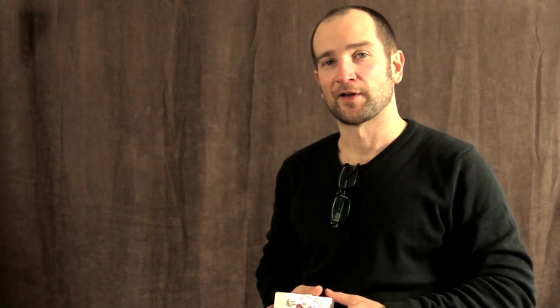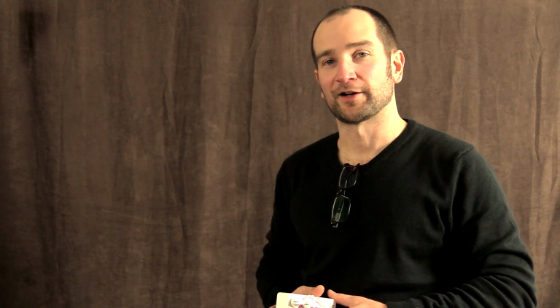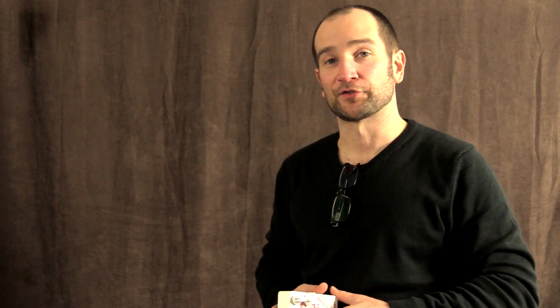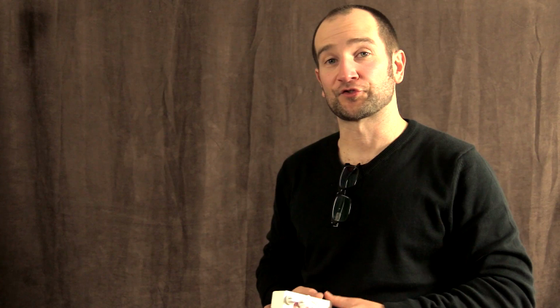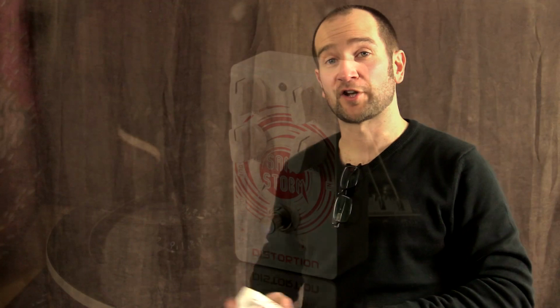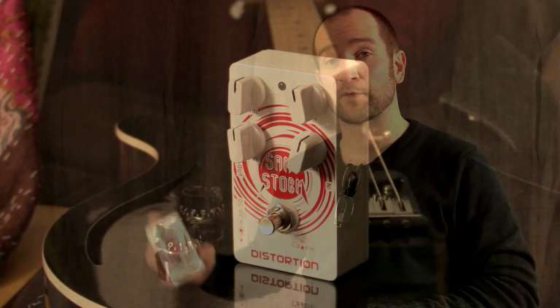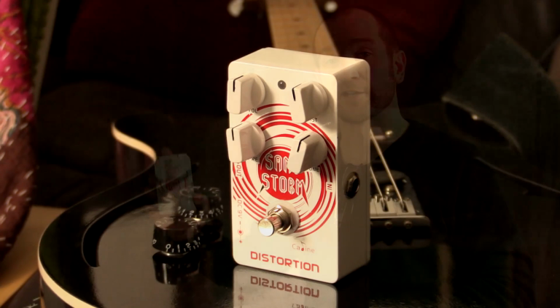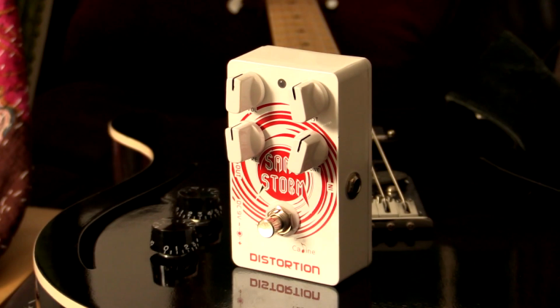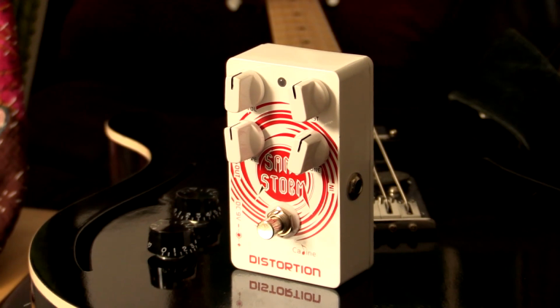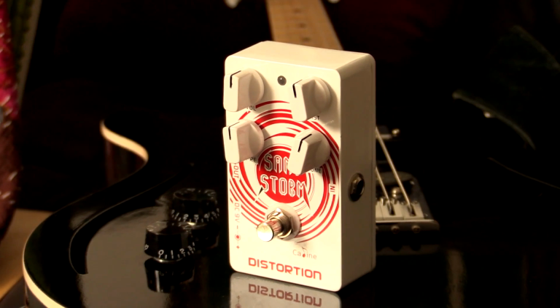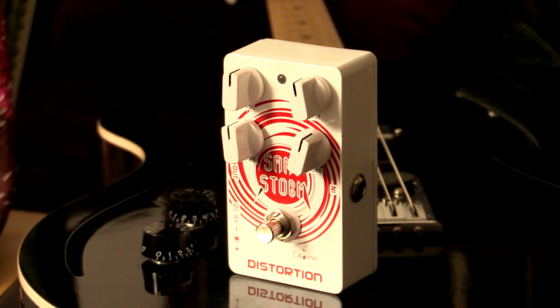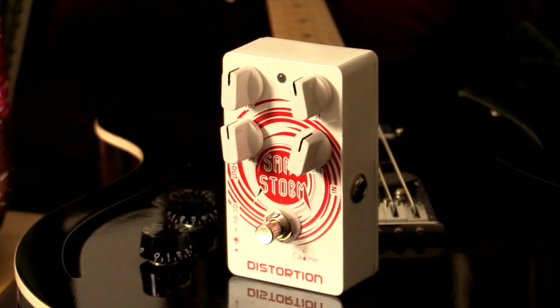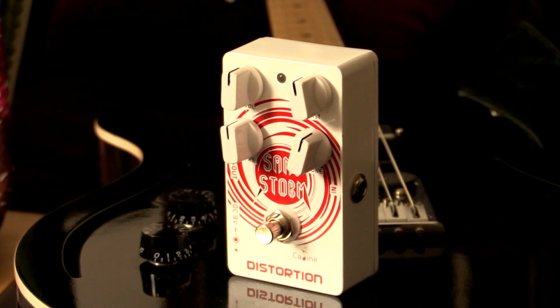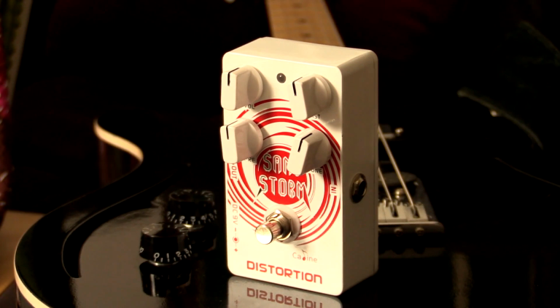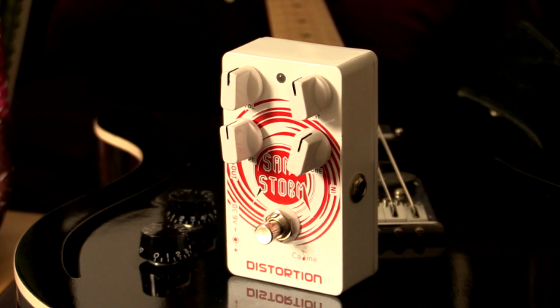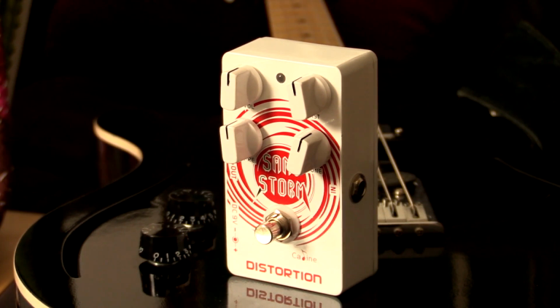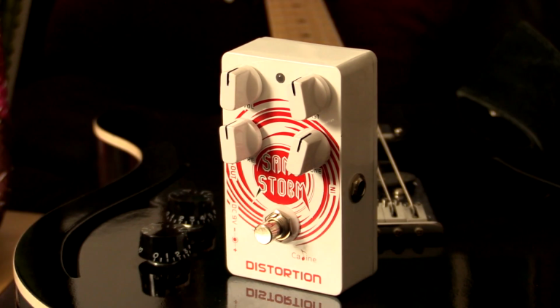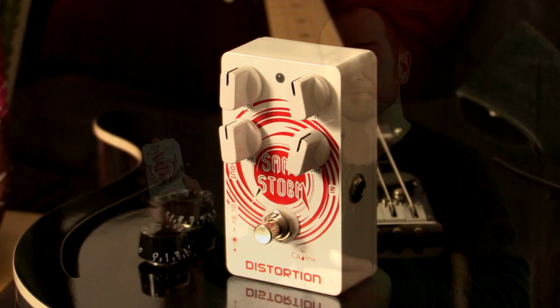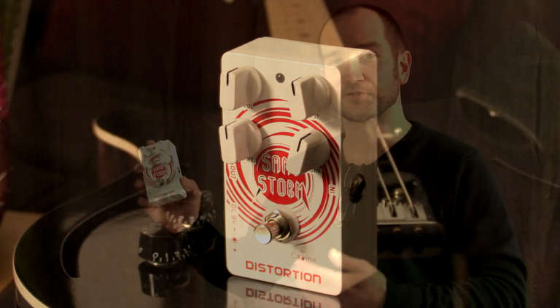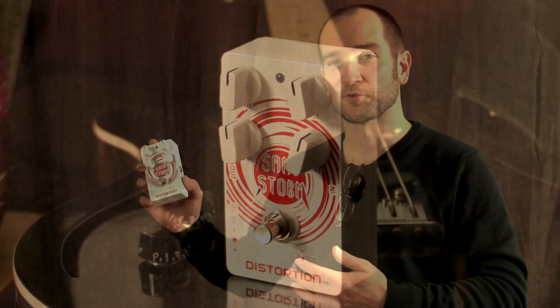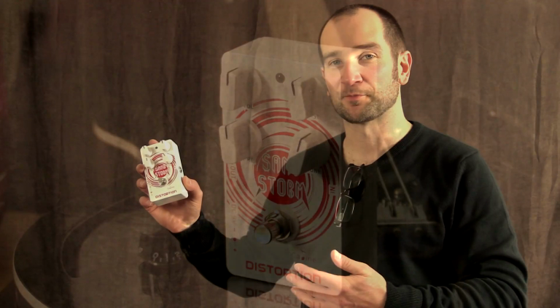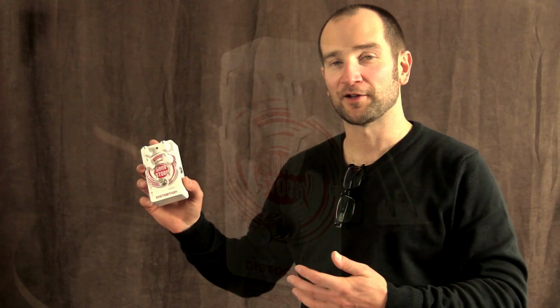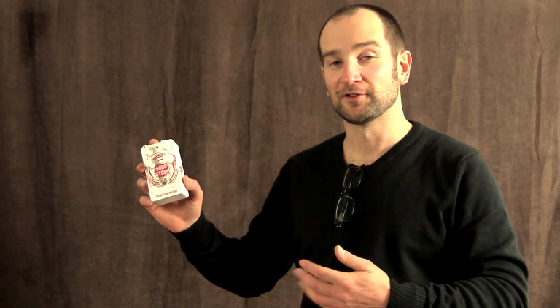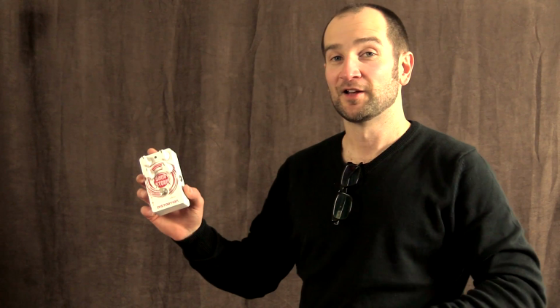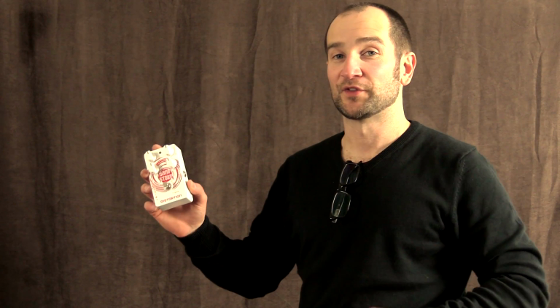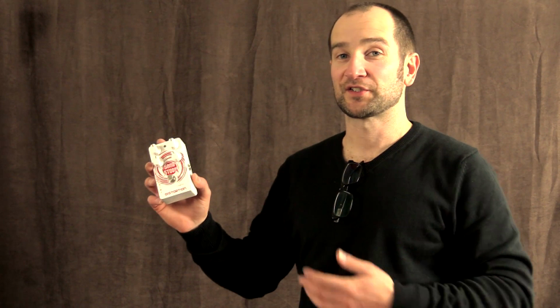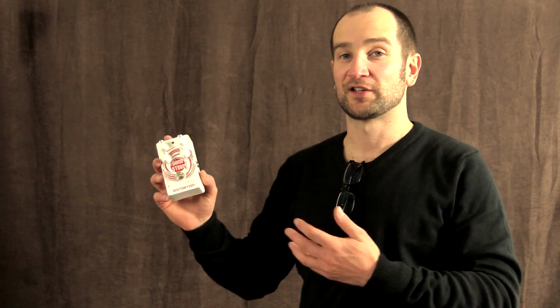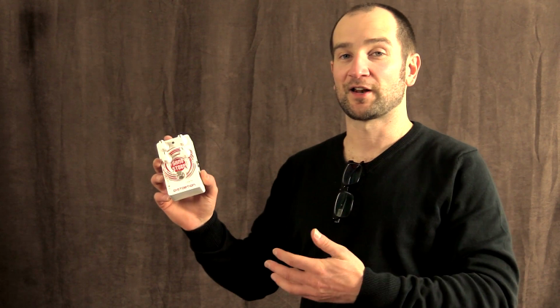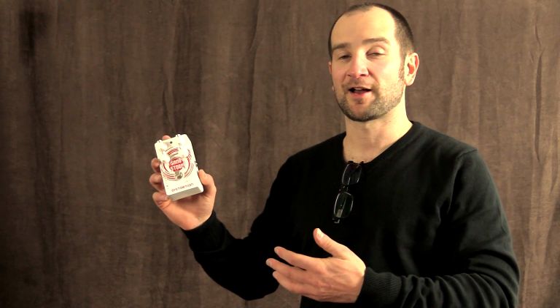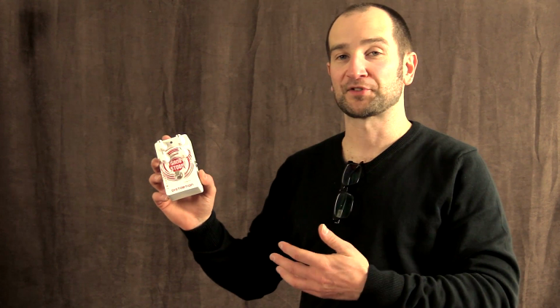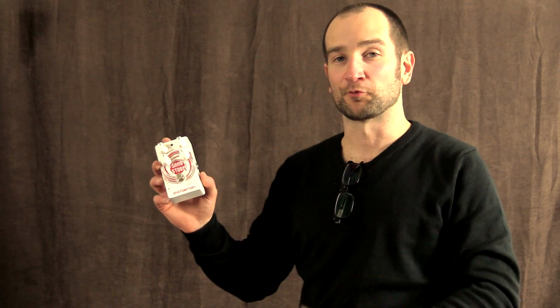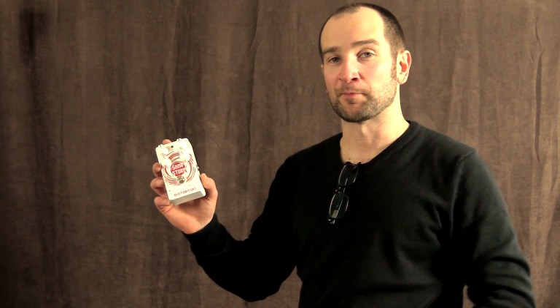Howdy all, this is Shane. We're here to check out the Kaelin Sandstorm Distortion Pedal. This is an absolute ripper.